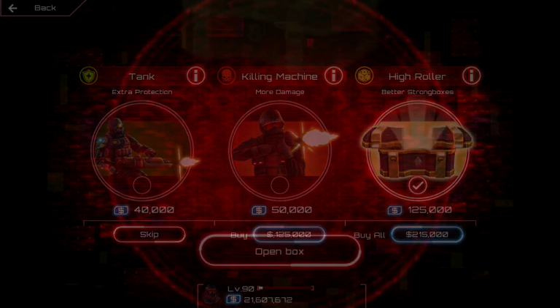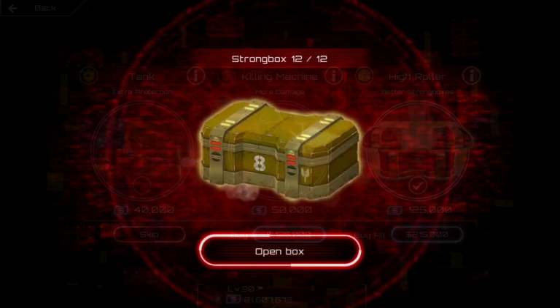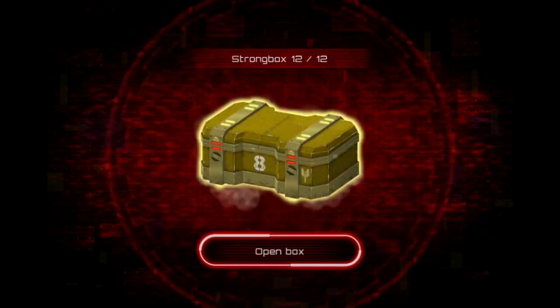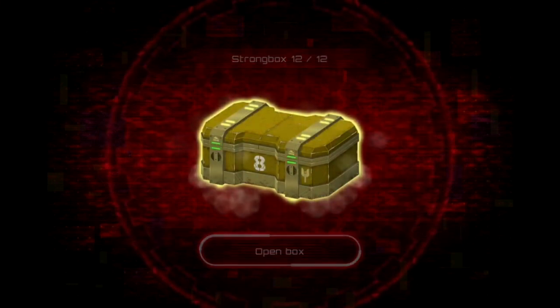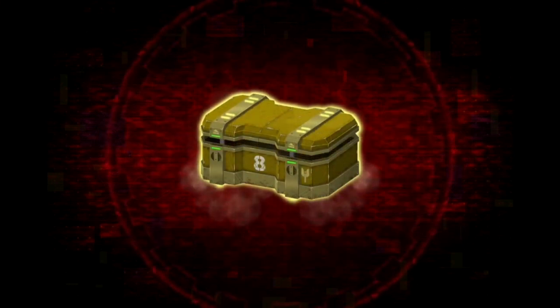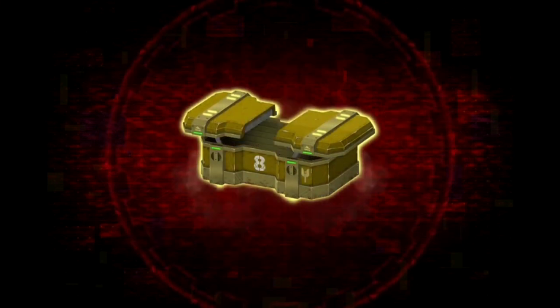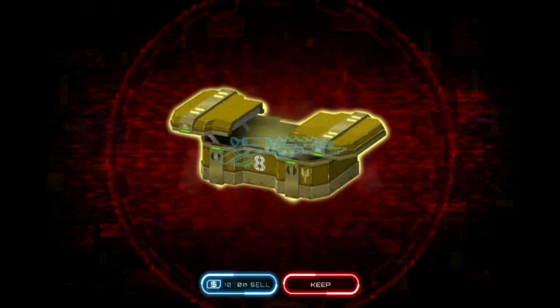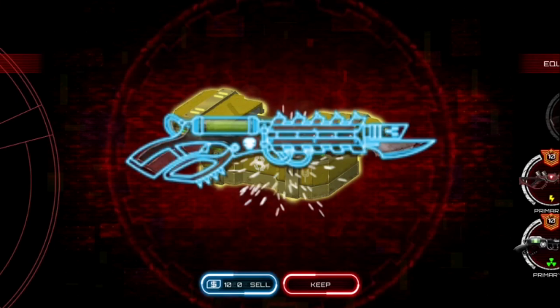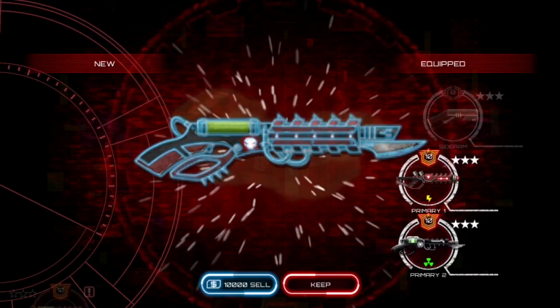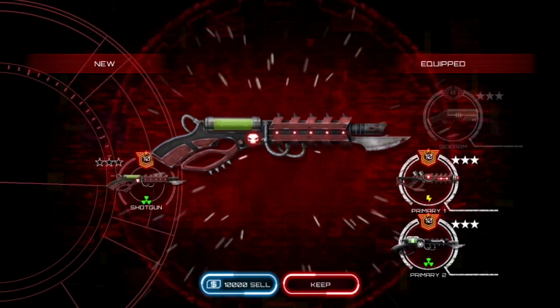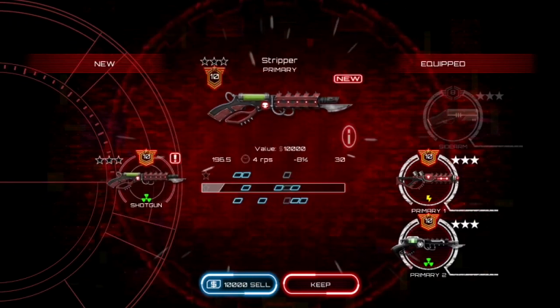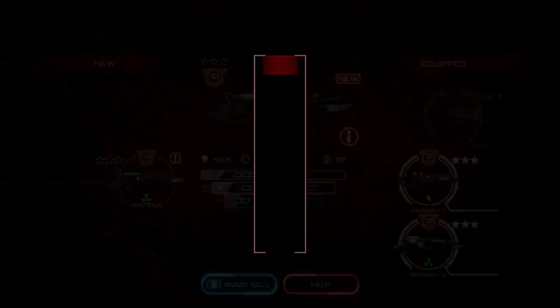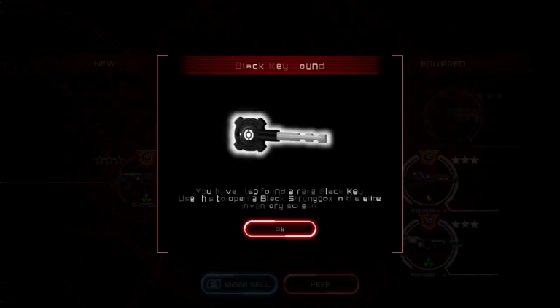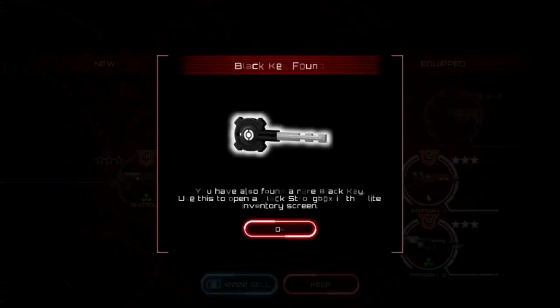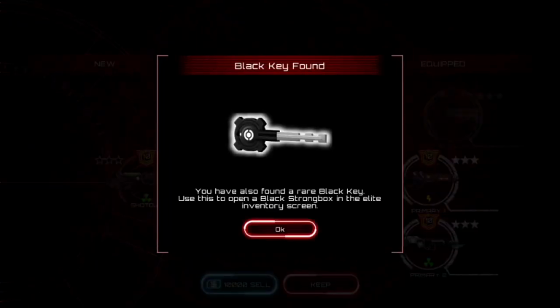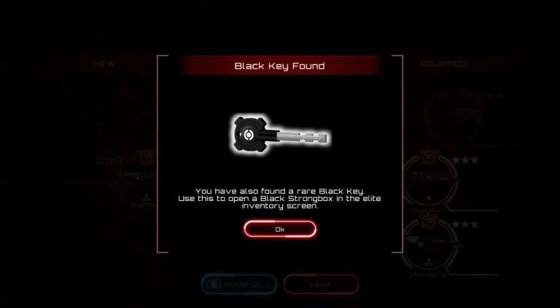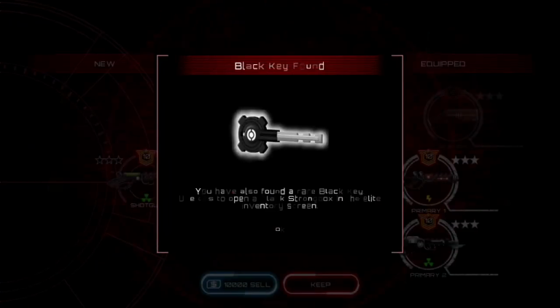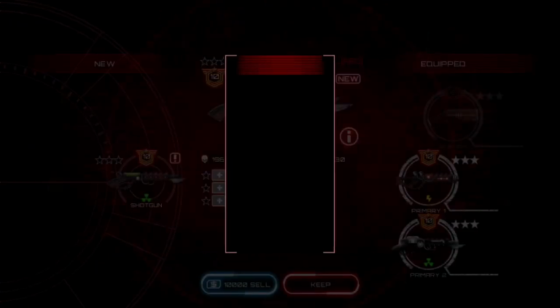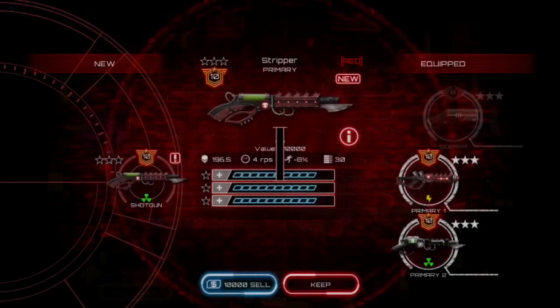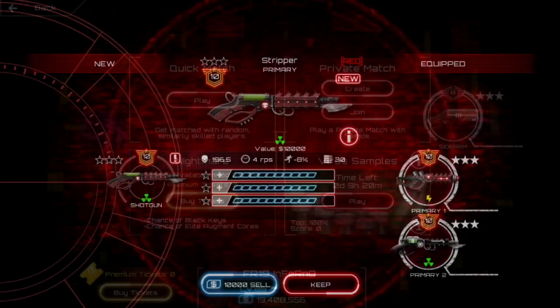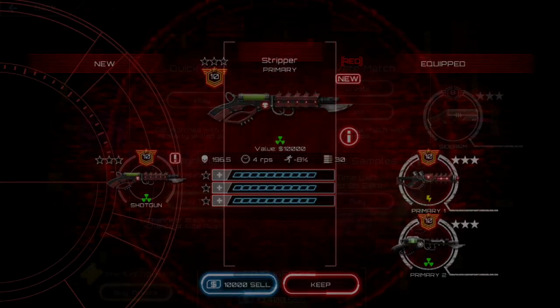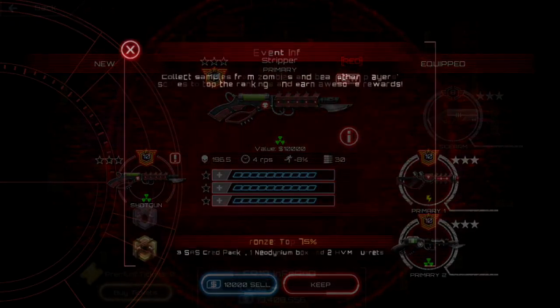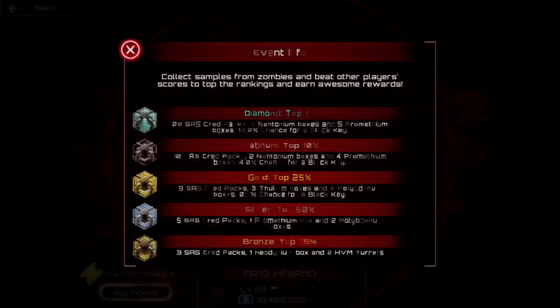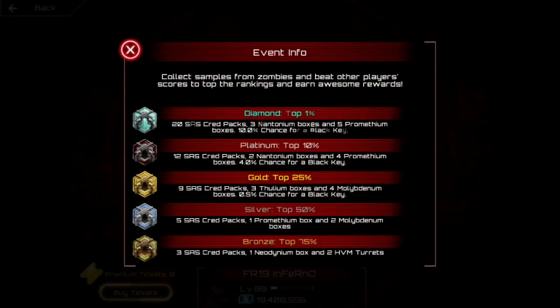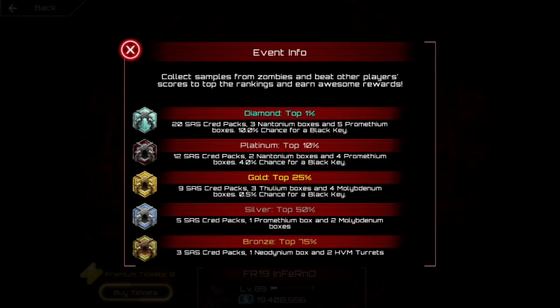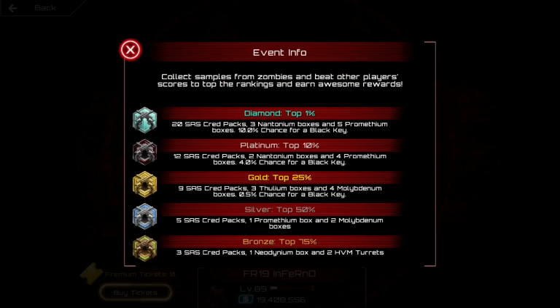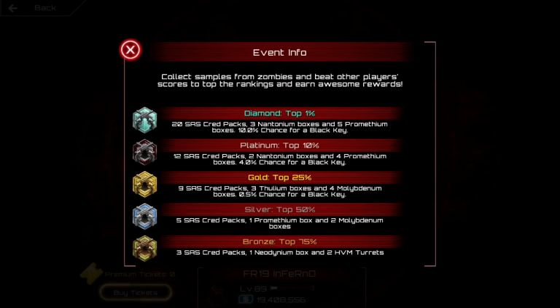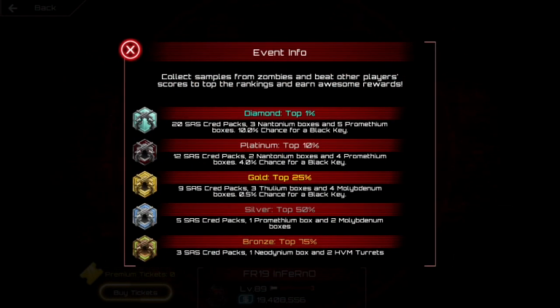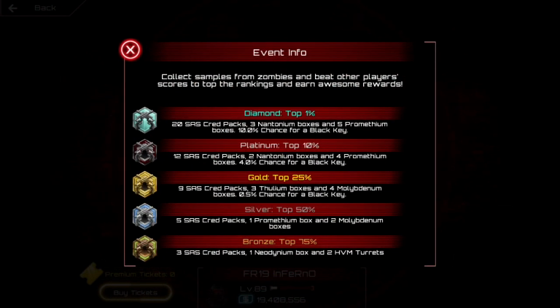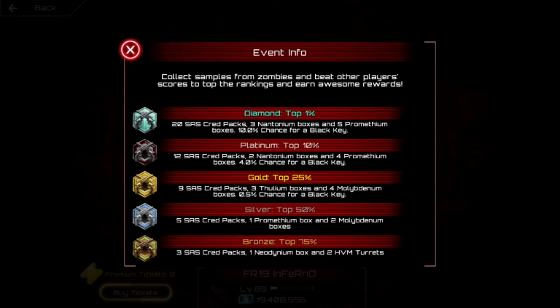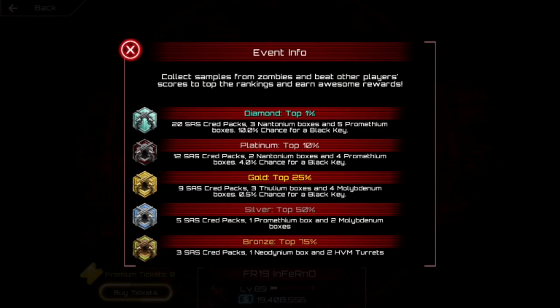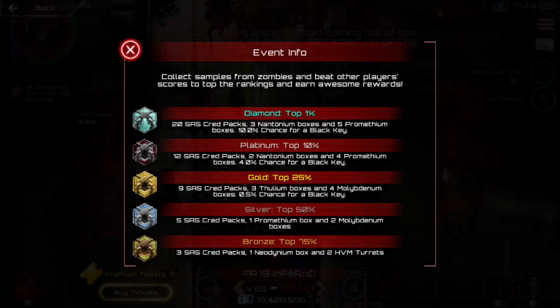Black boxes need a key to open, which you can find in Nightmare Games, the Faction War Shop, Bundles, or Daily Events. I have a more in-depth video on that subject.